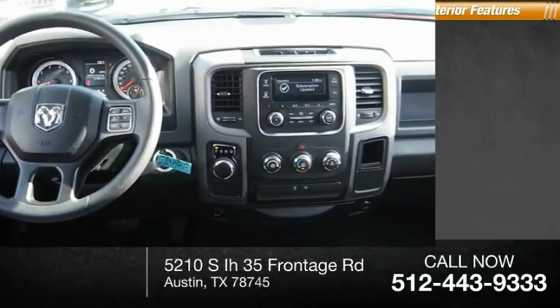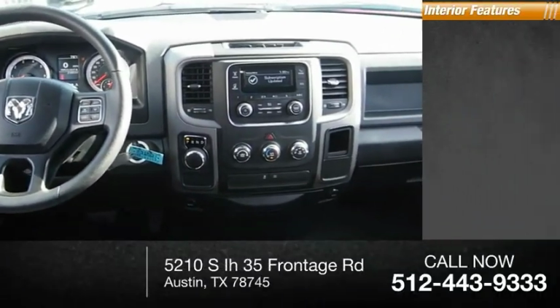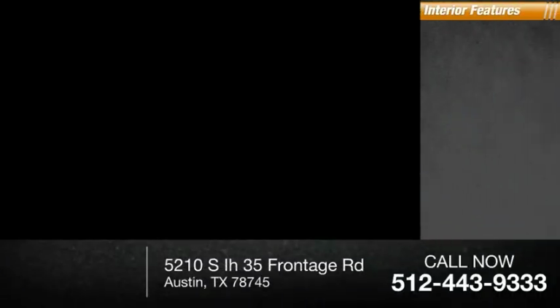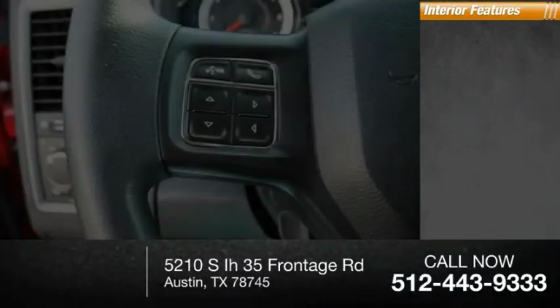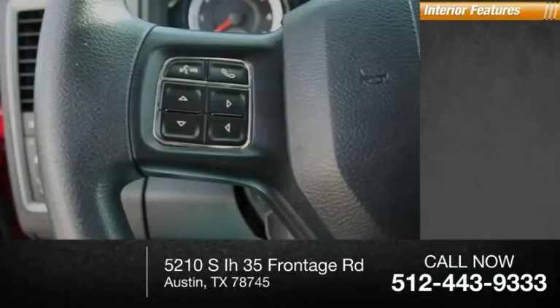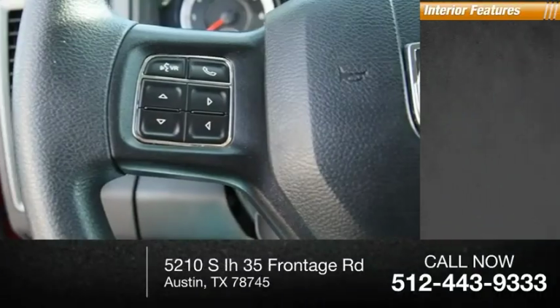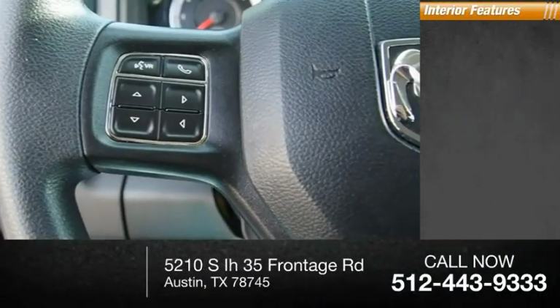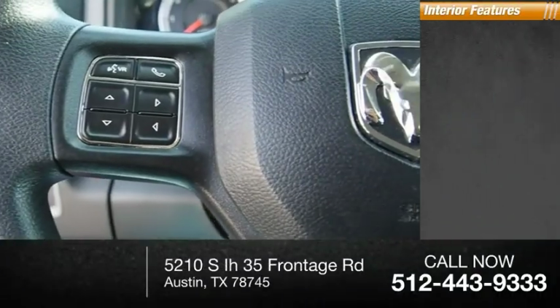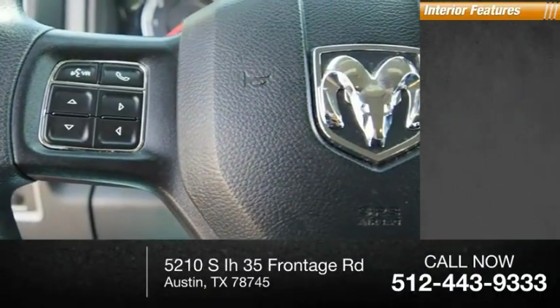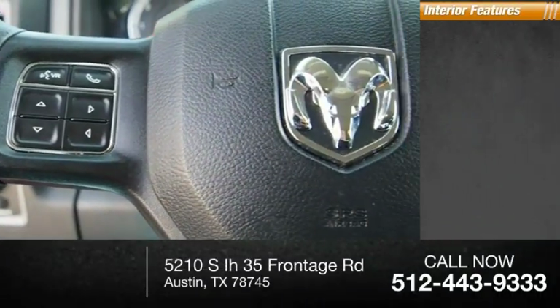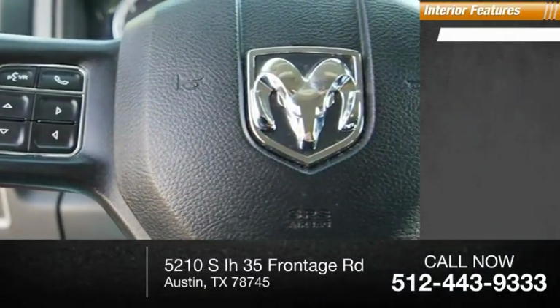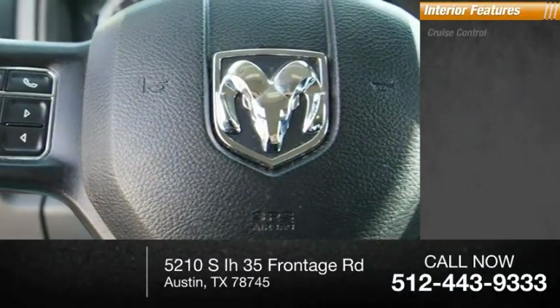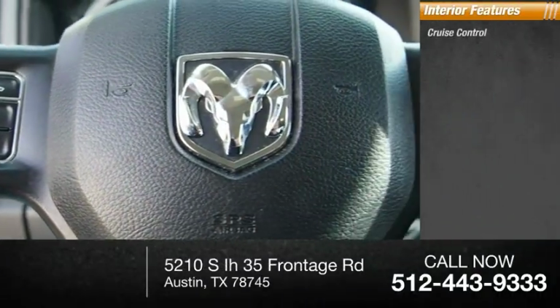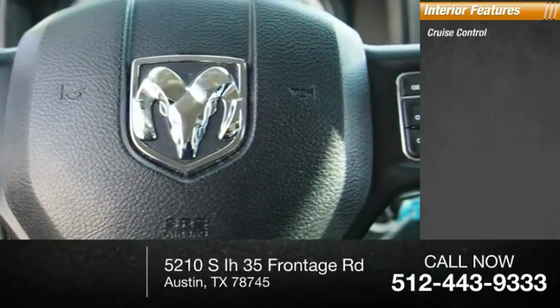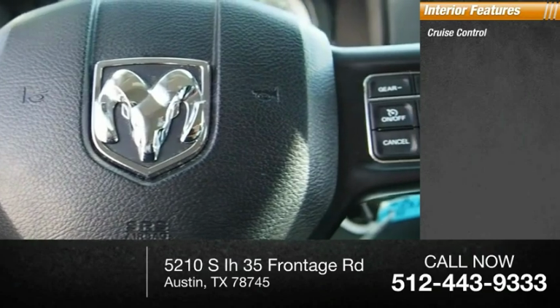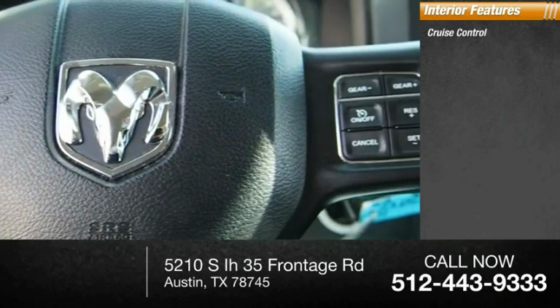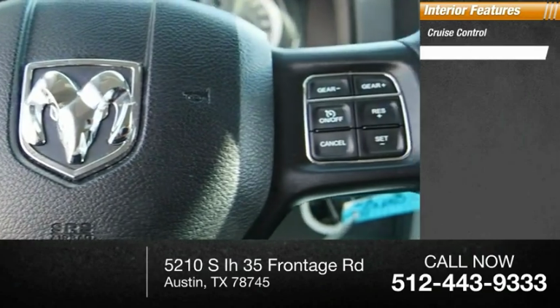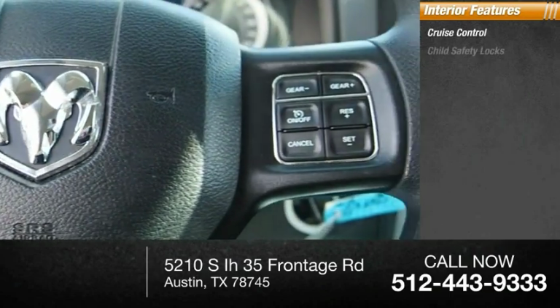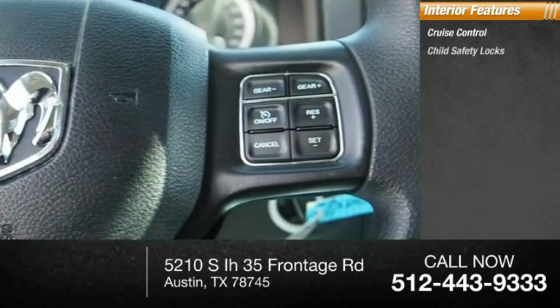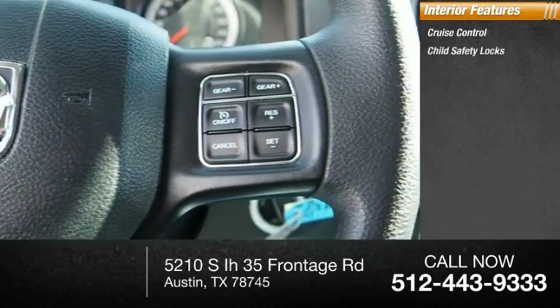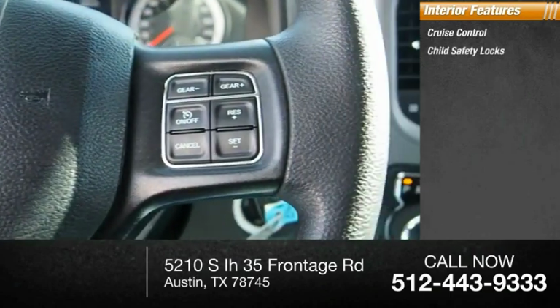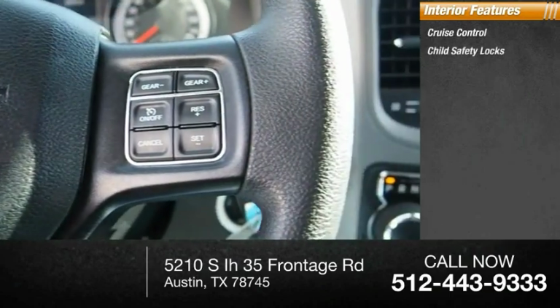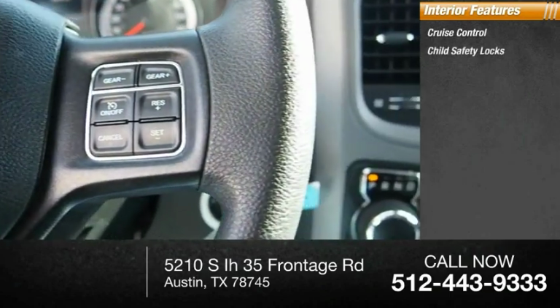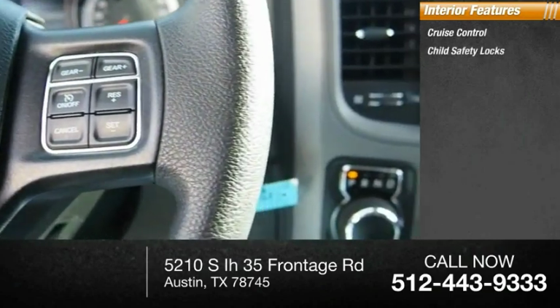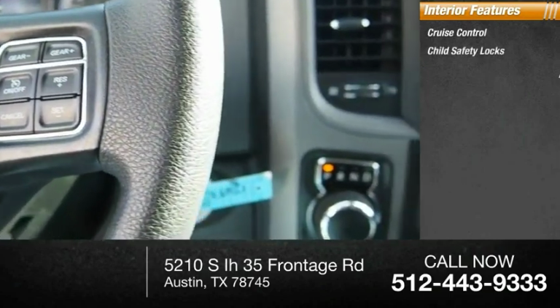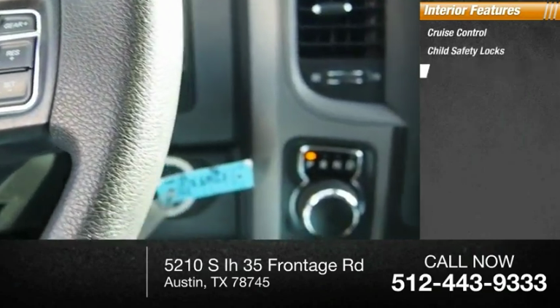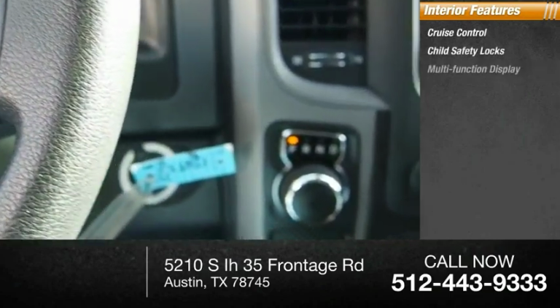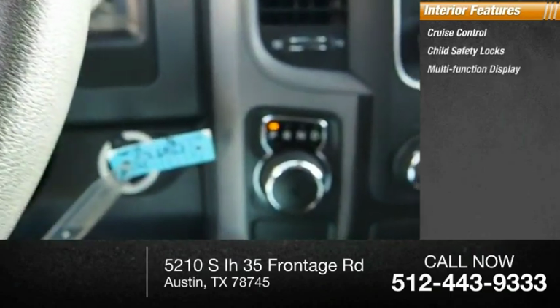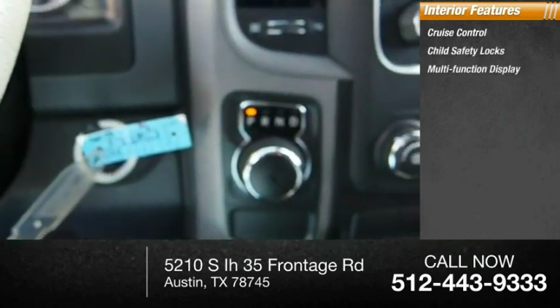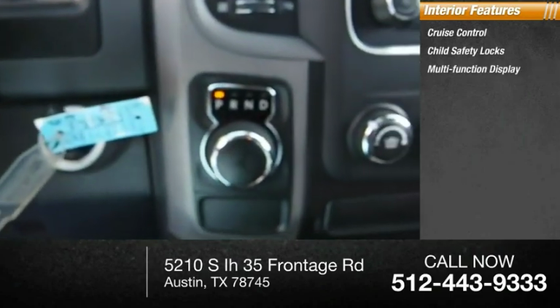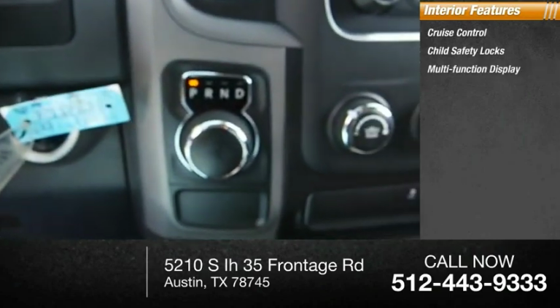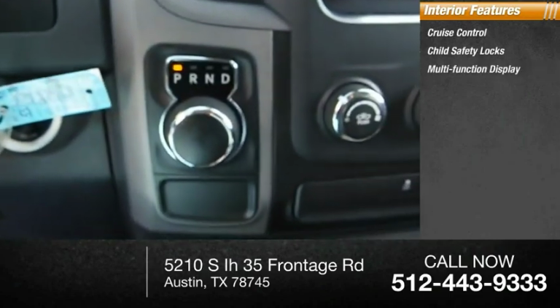Inside you'll find cruise control, child safety locks, and a multi-function display.